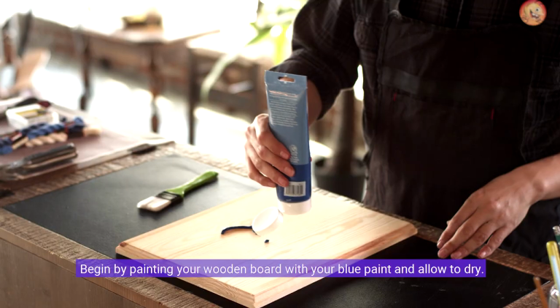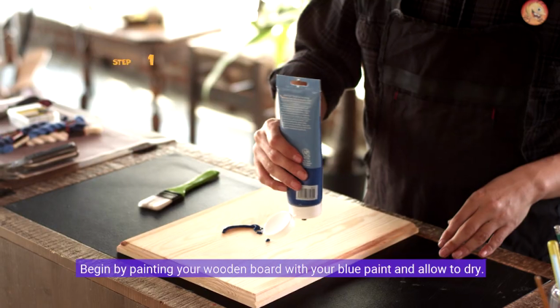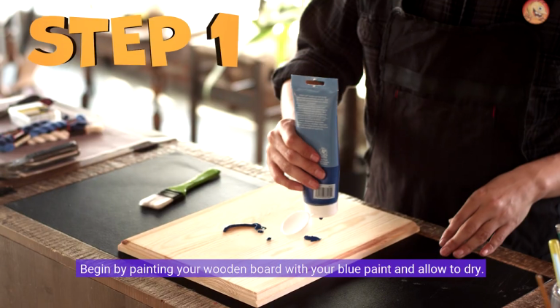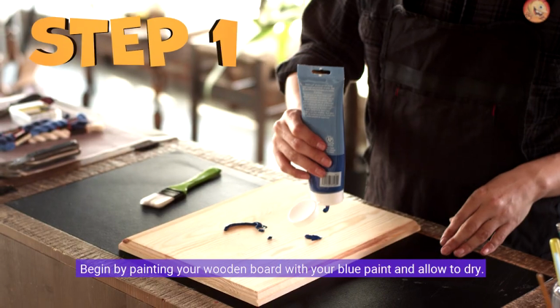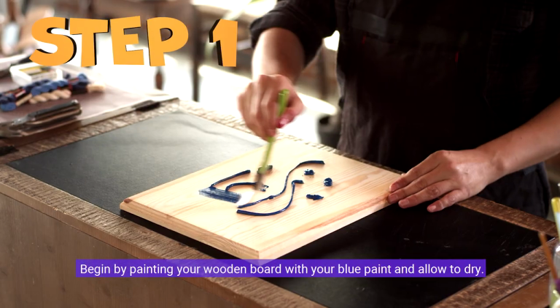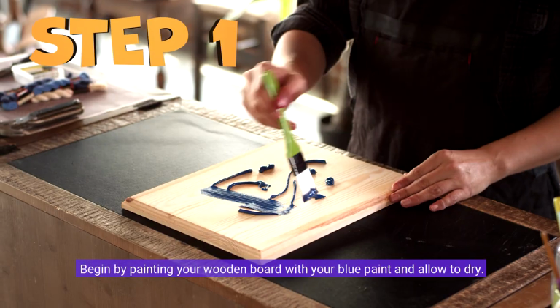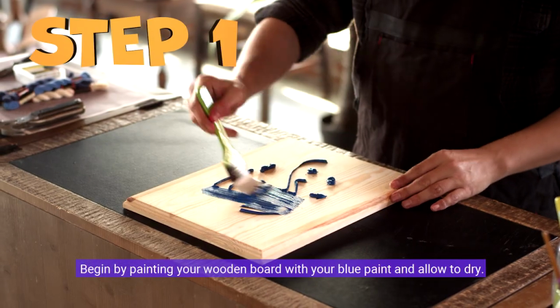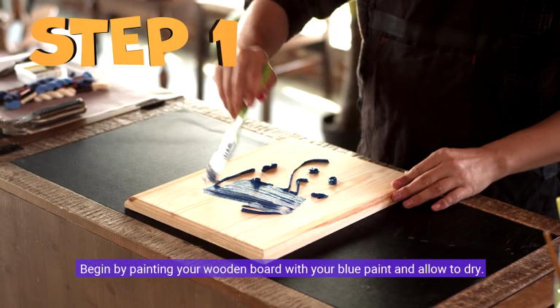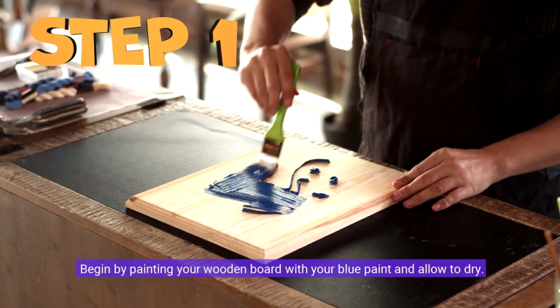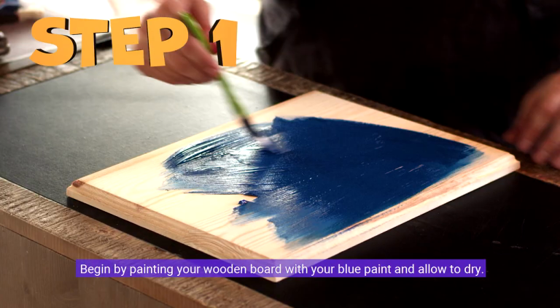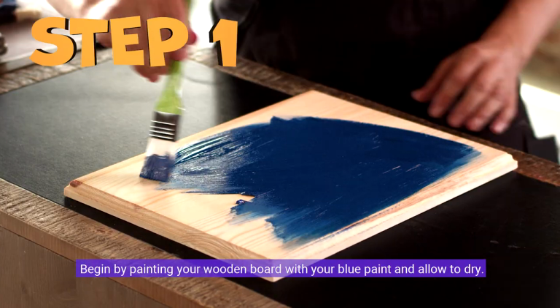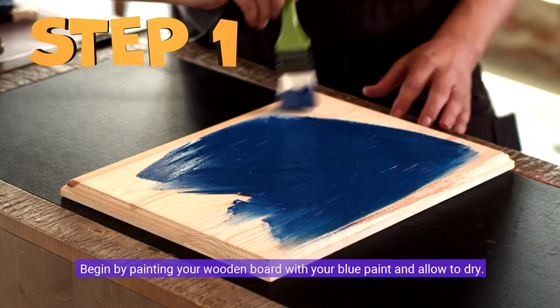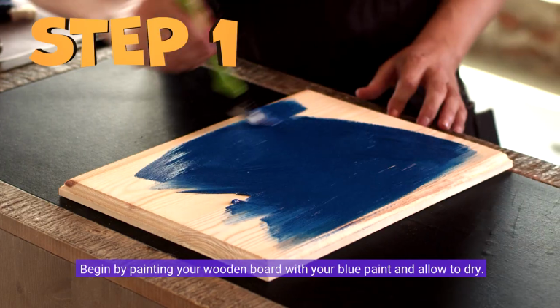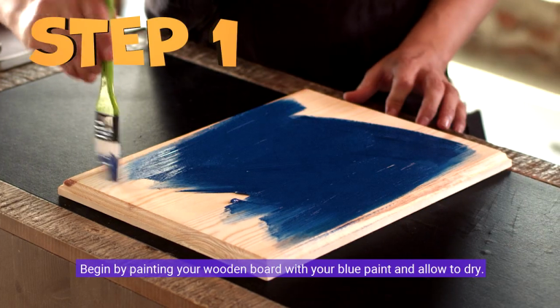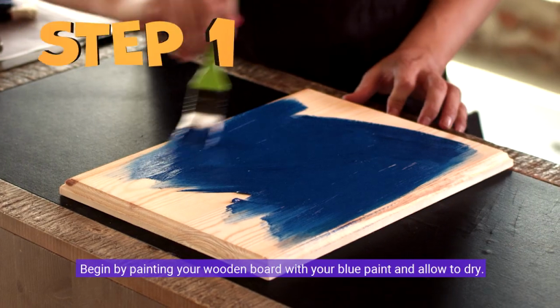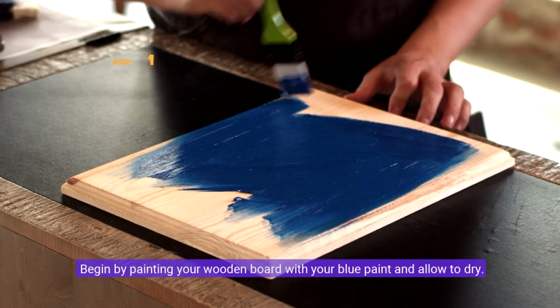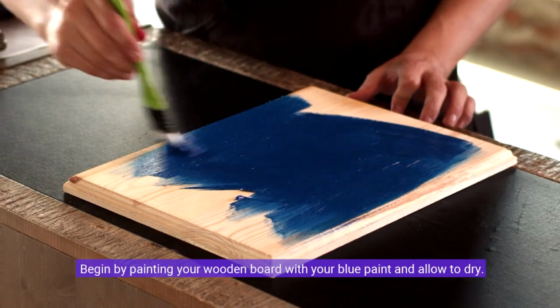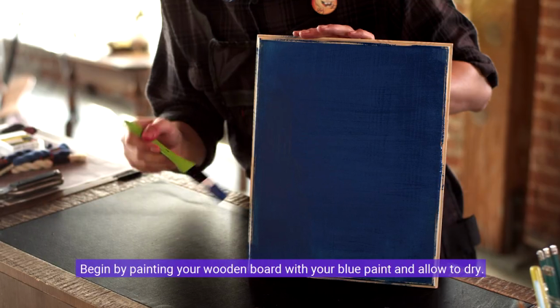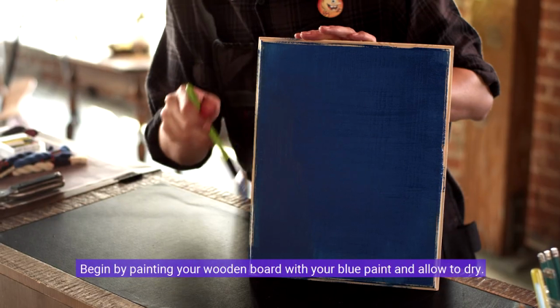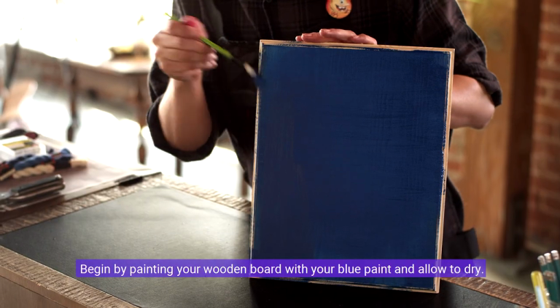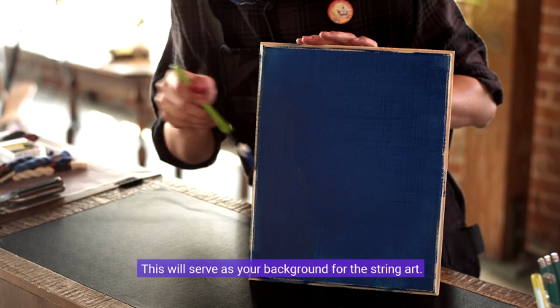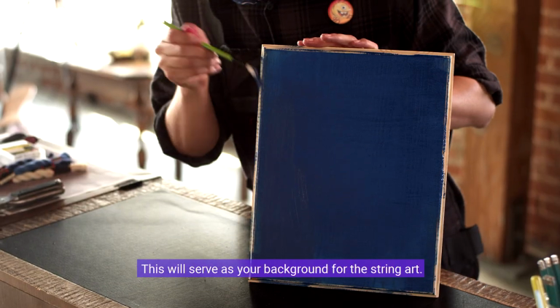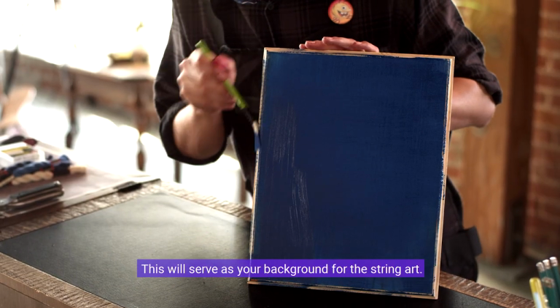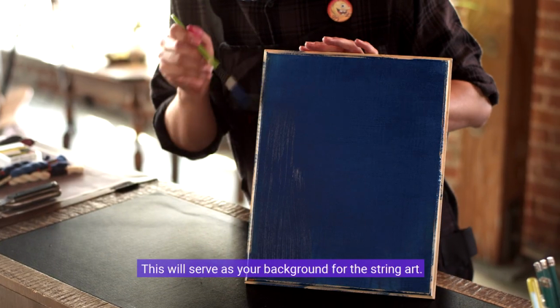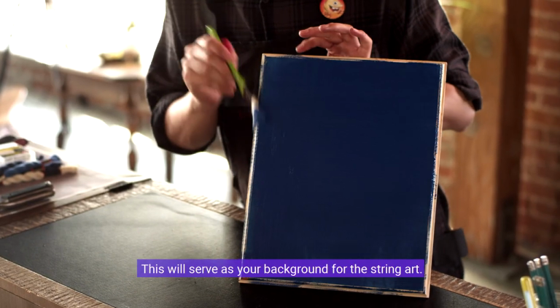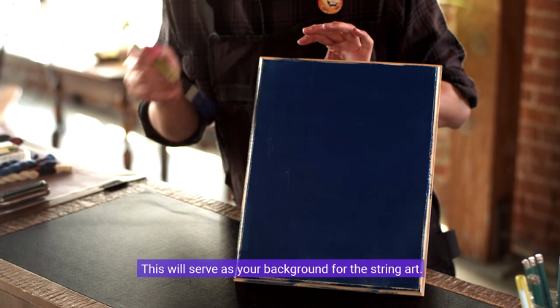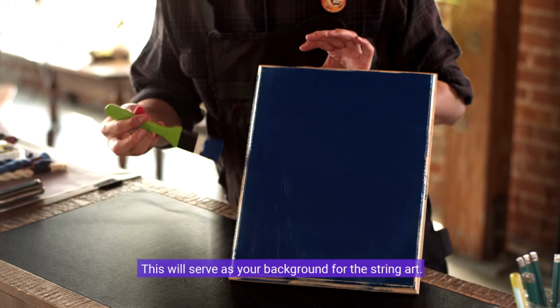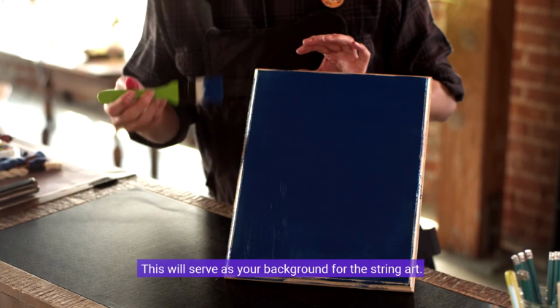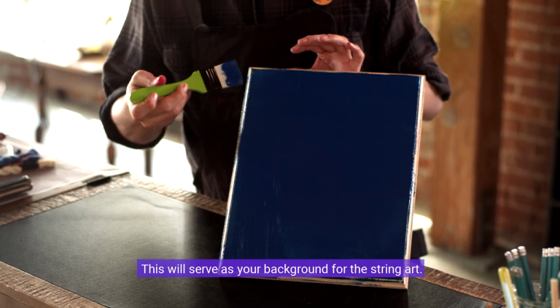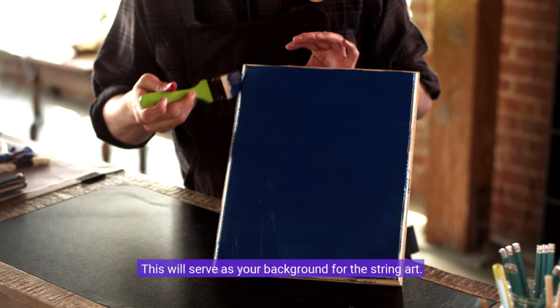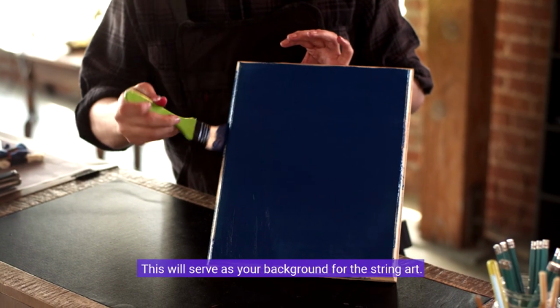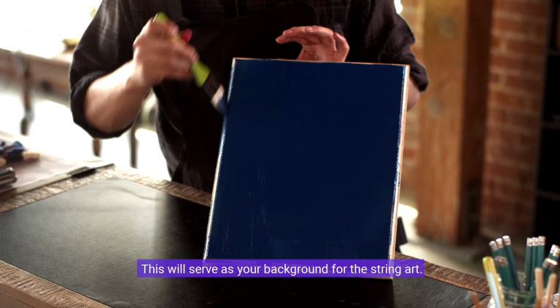Begin by painting your wooden board with your blue paint and allow it to dry. This will serve as your background for the string art.